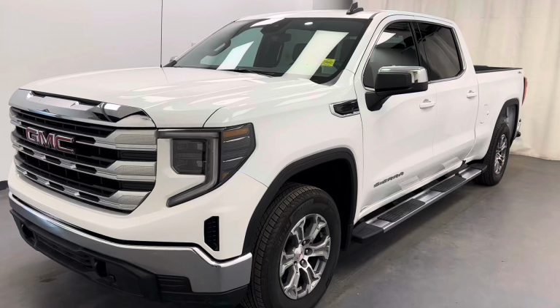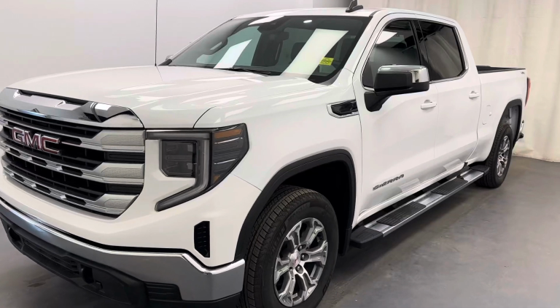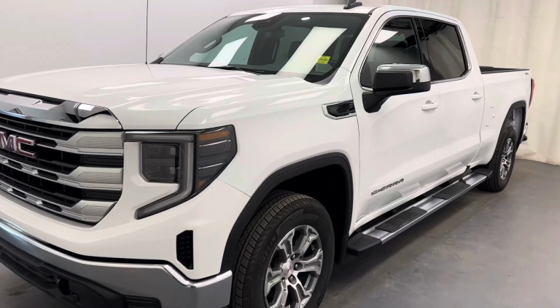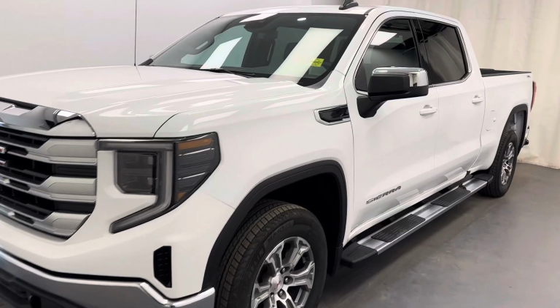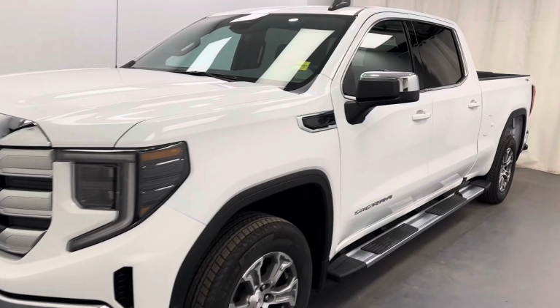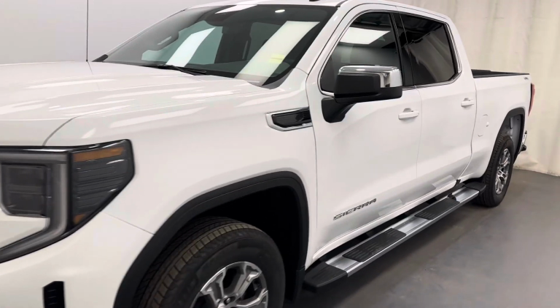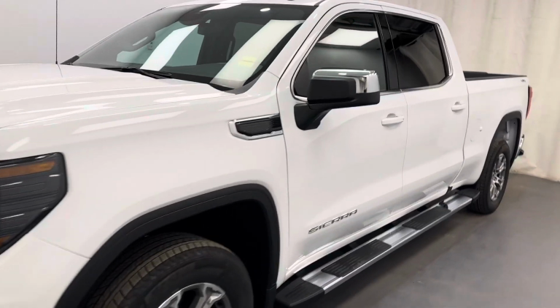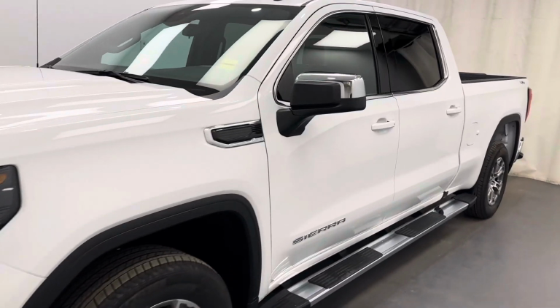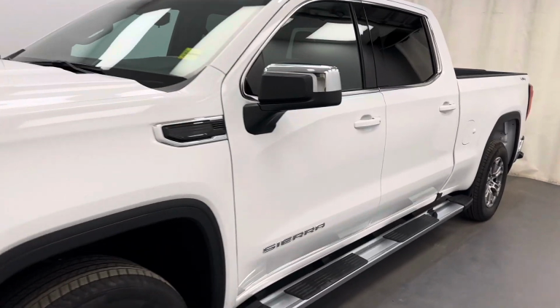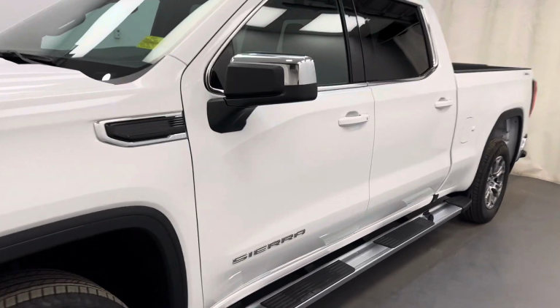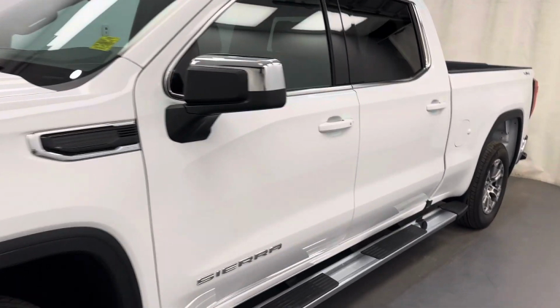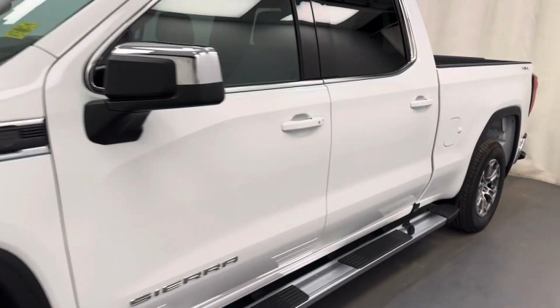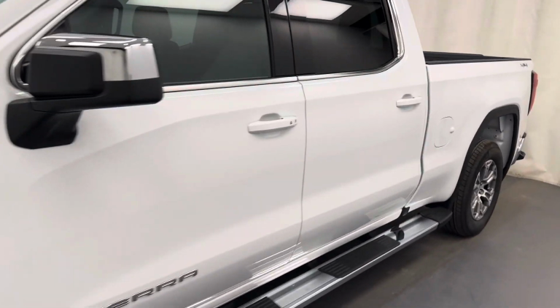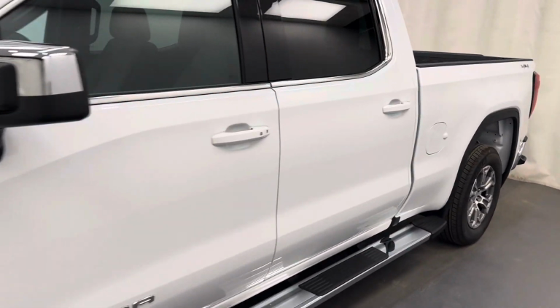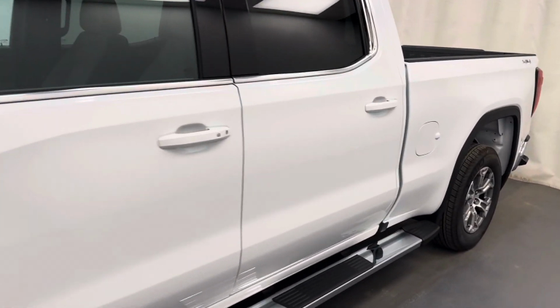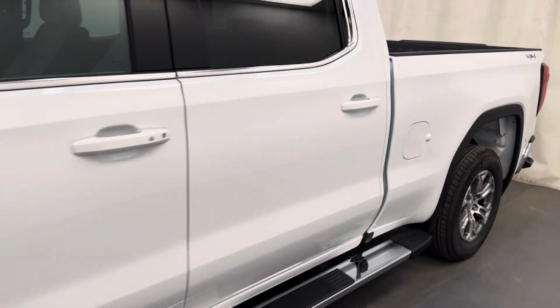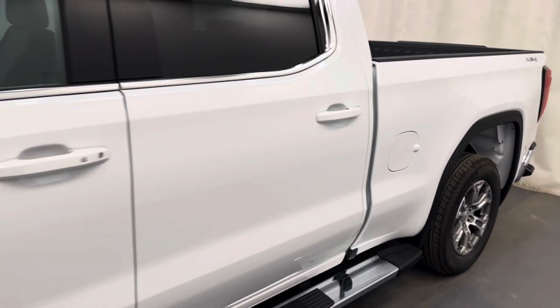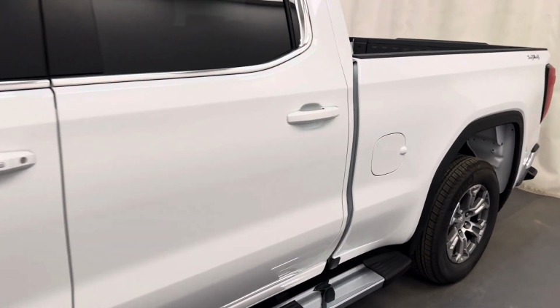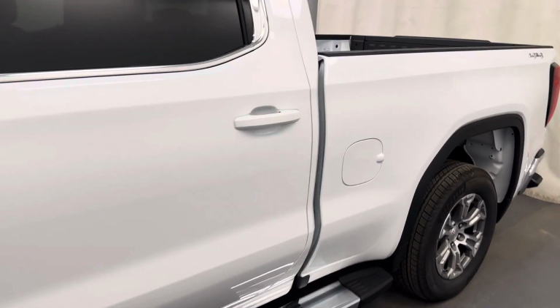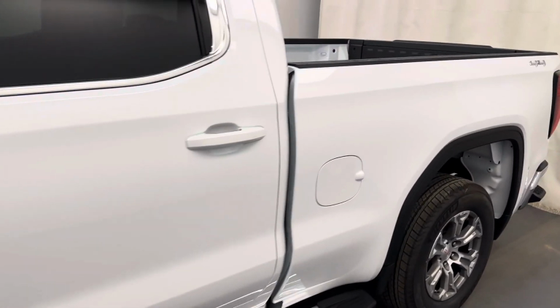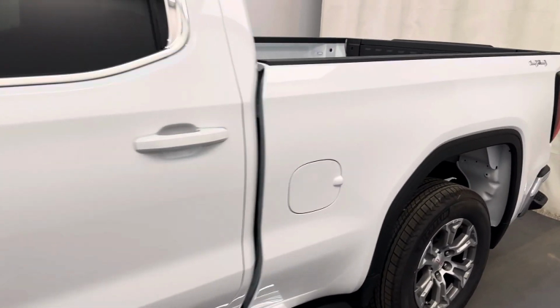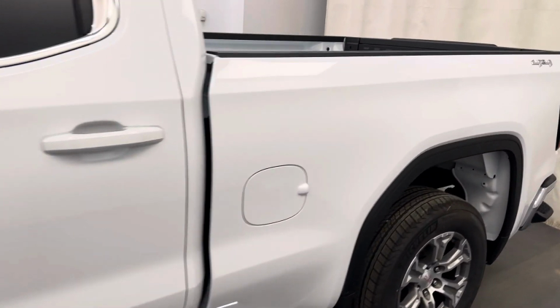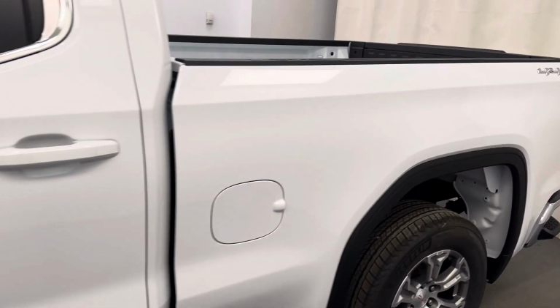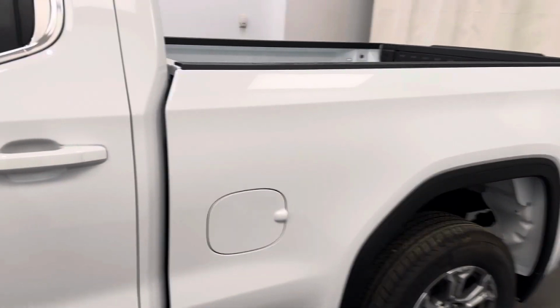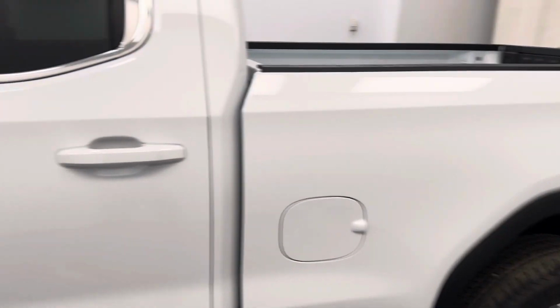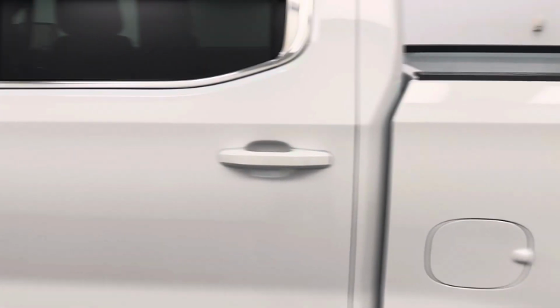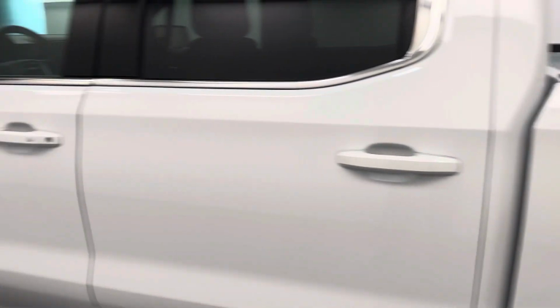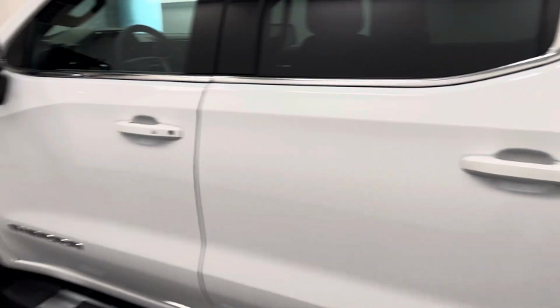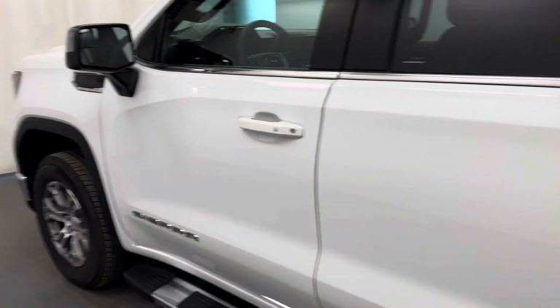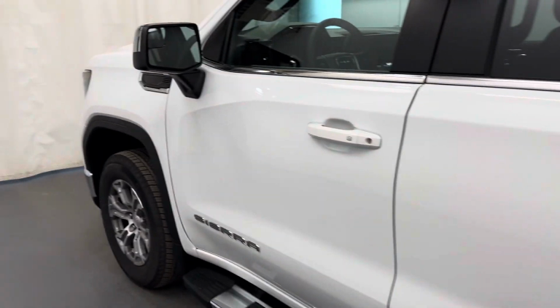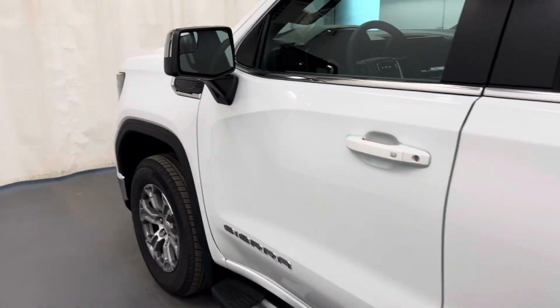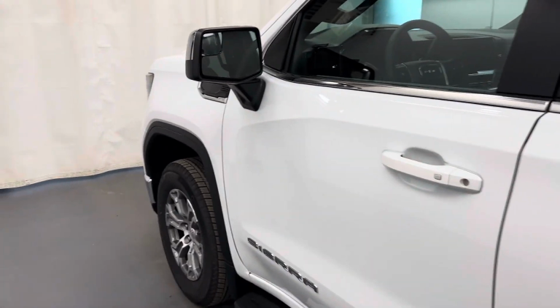Viewing stock number 250567 on a 2023 GMC Sierra 1500. Our exterior color is white.